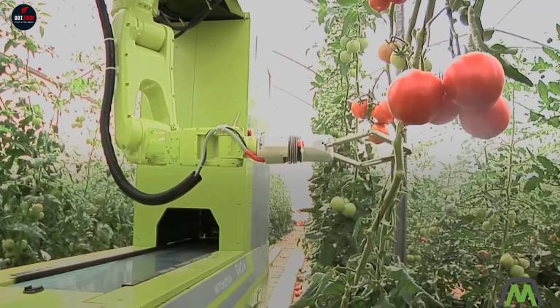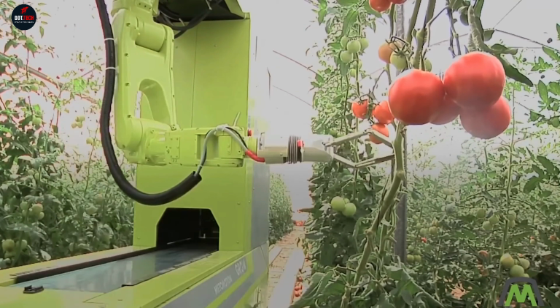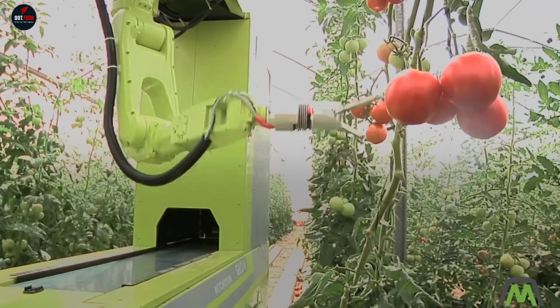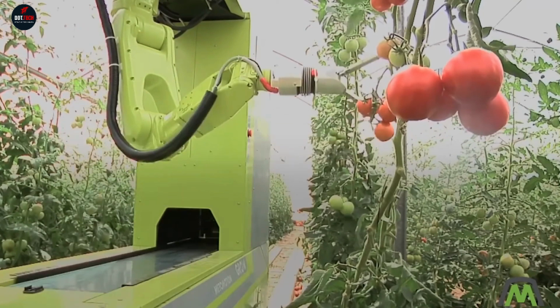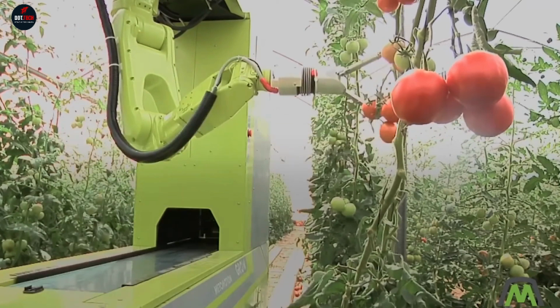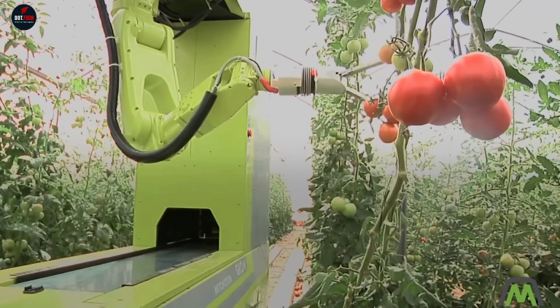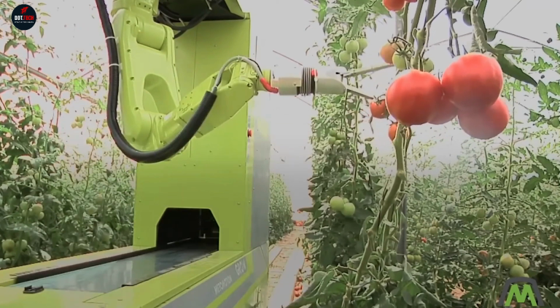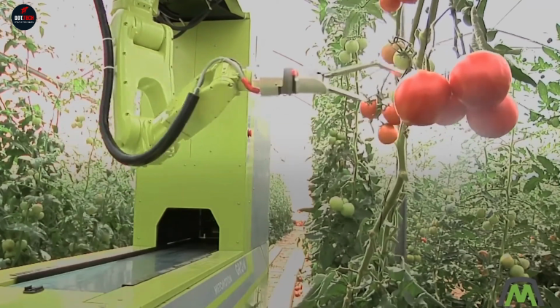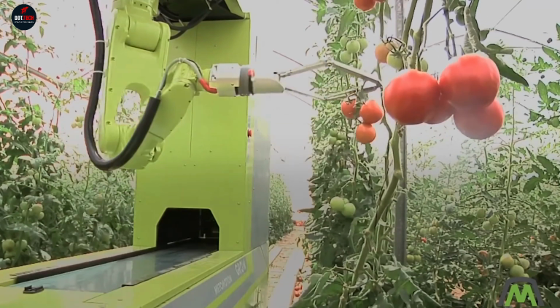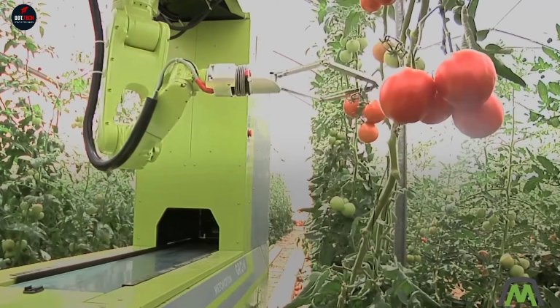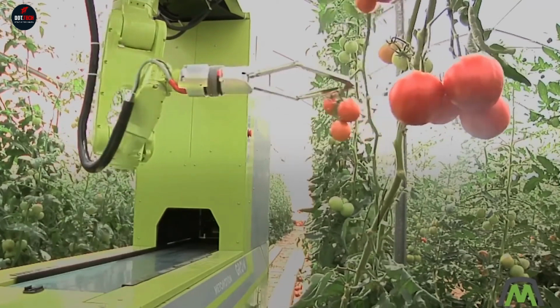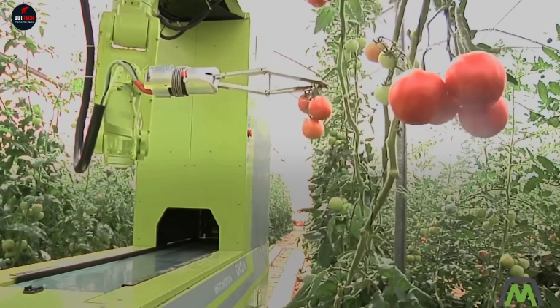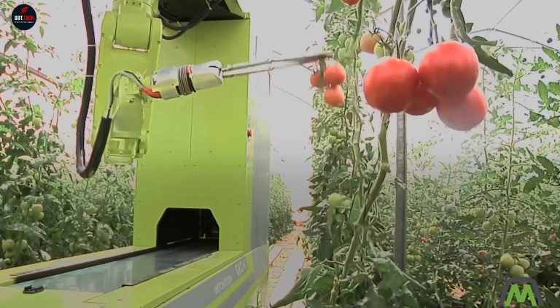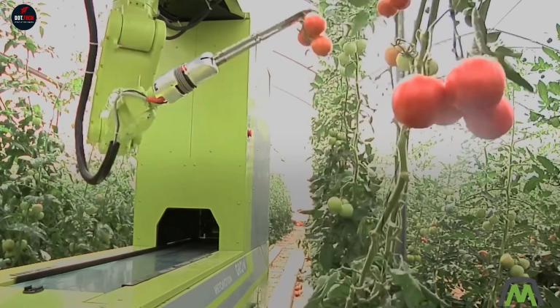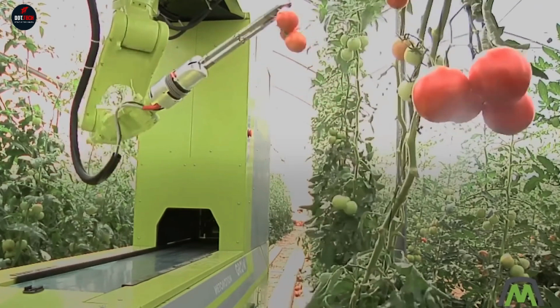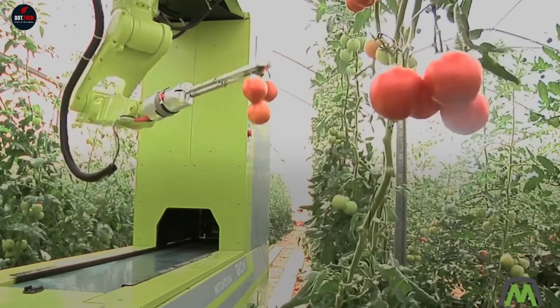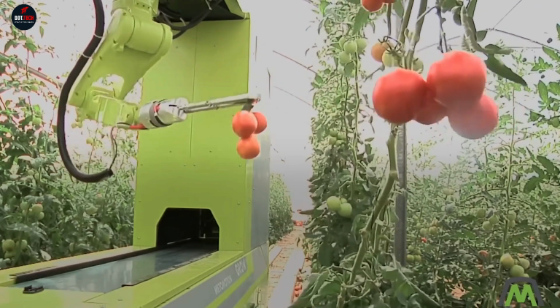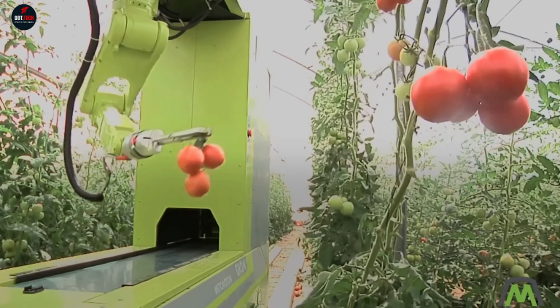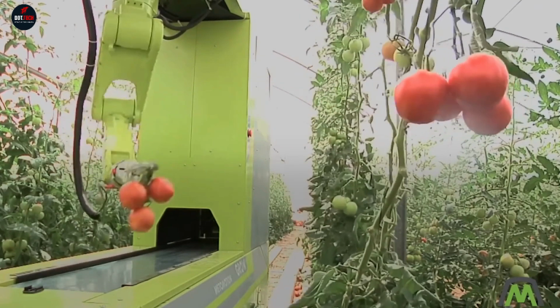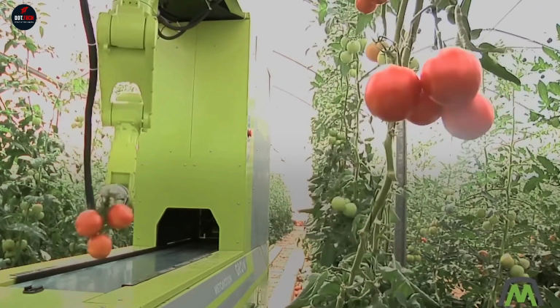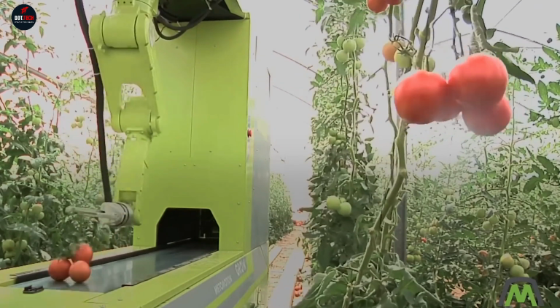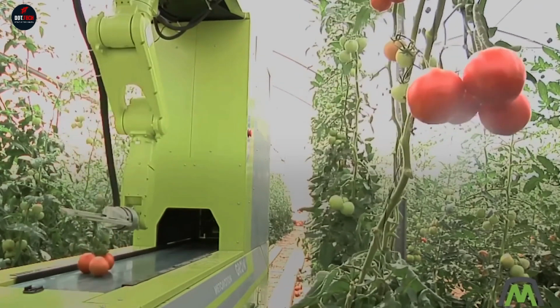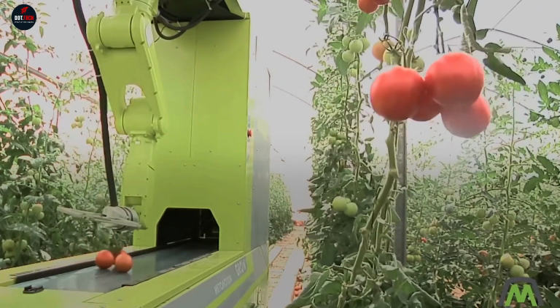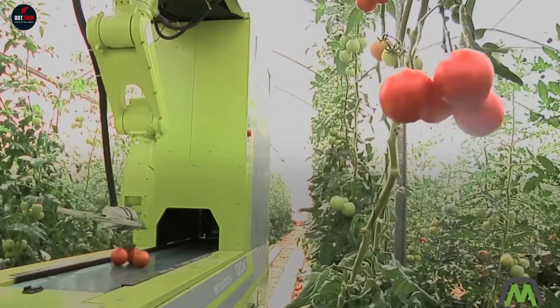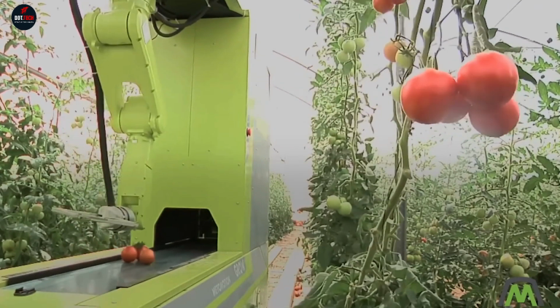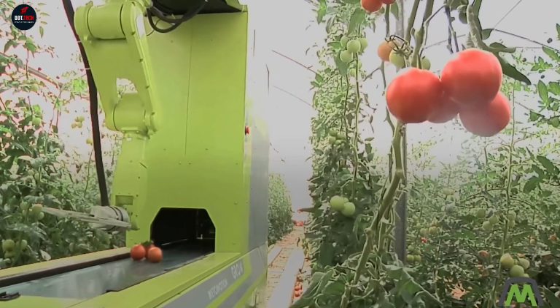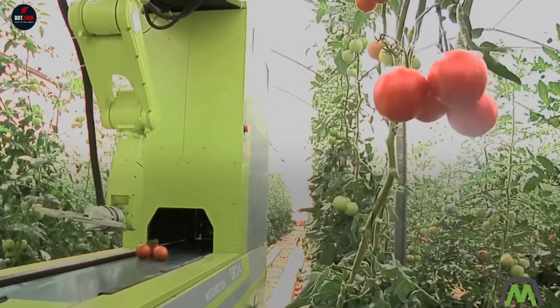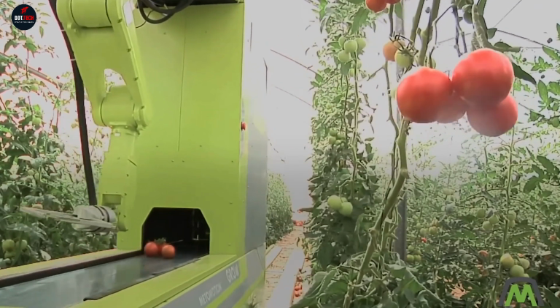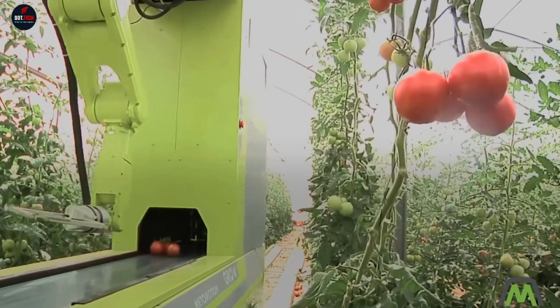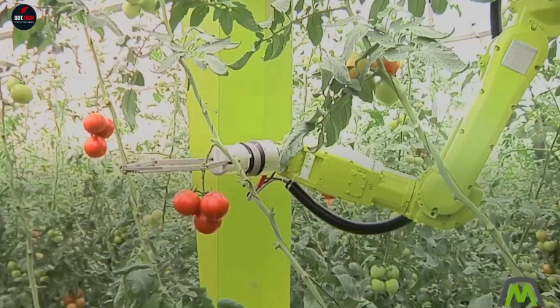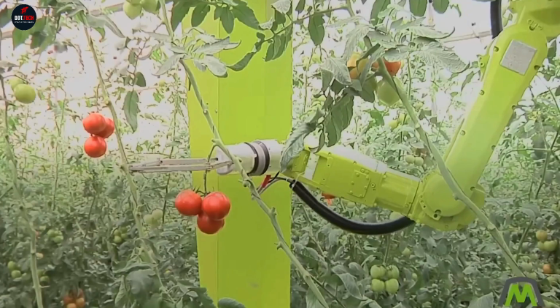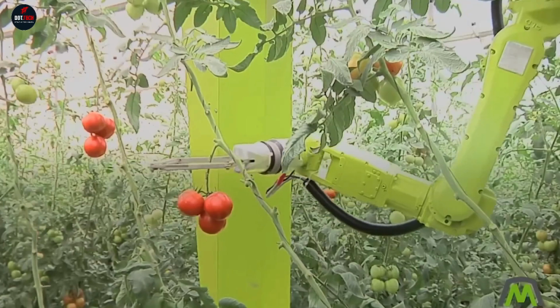Once the unmanned robot reaches the end of the row, it stops, detaches its trailer, and sends it to the storage.